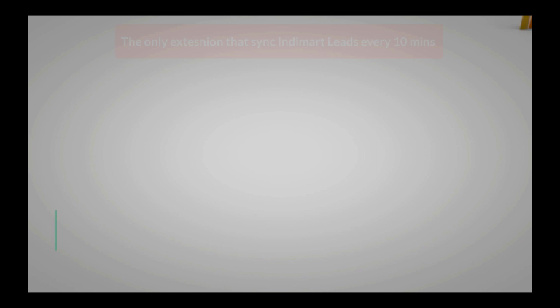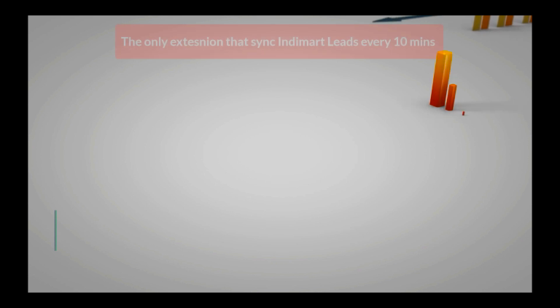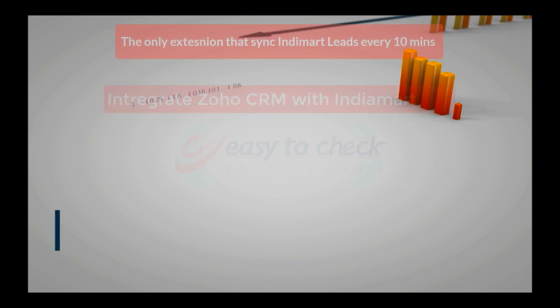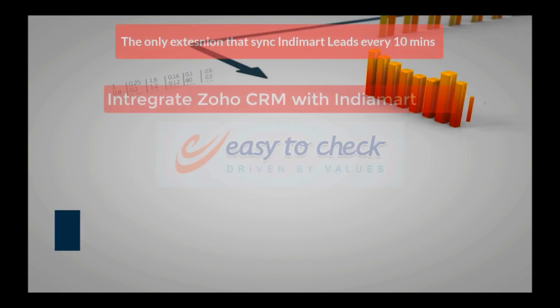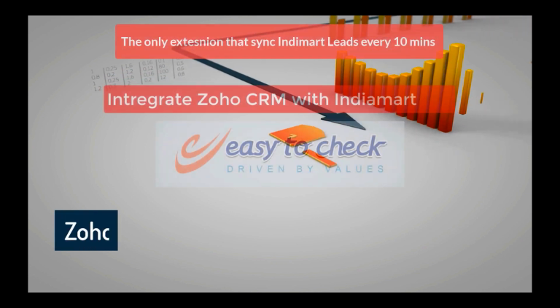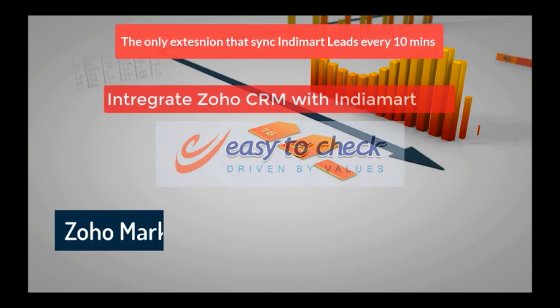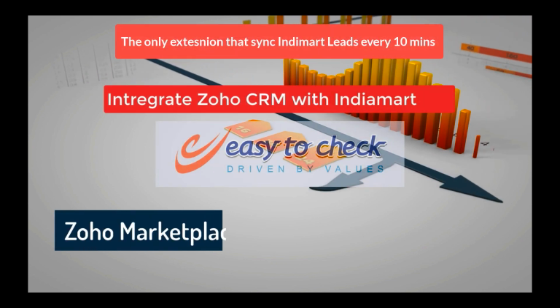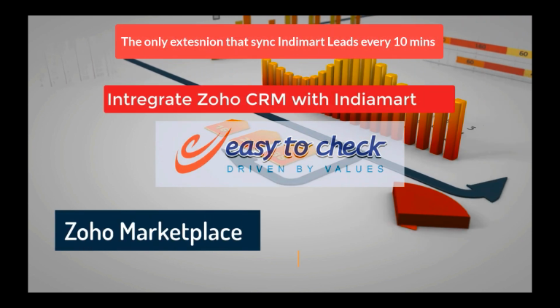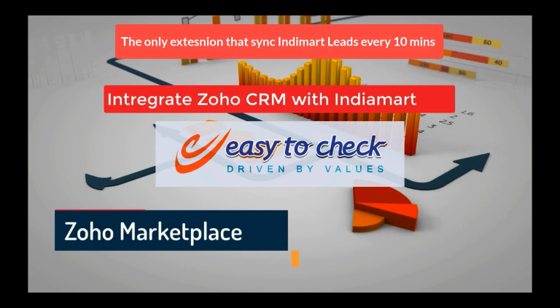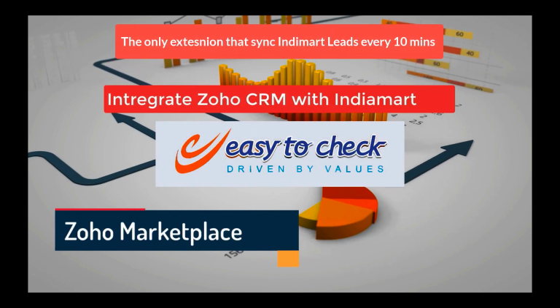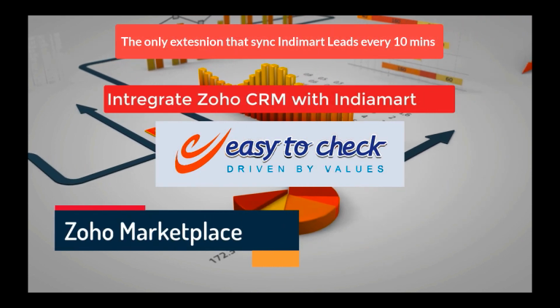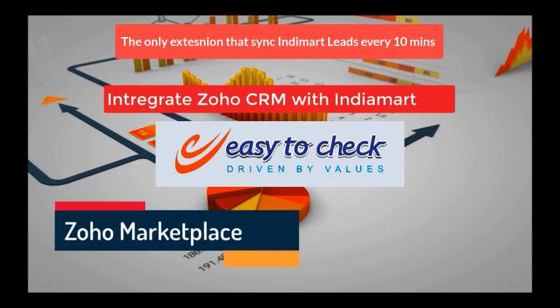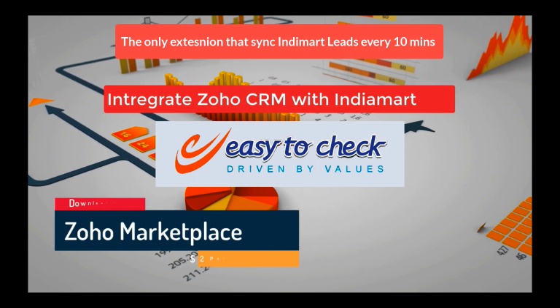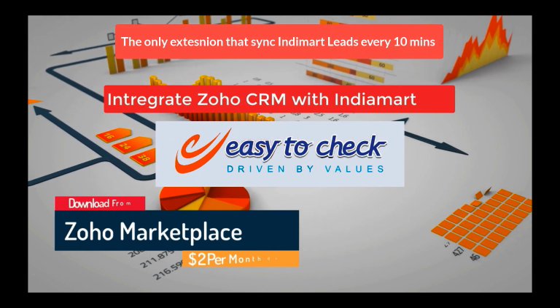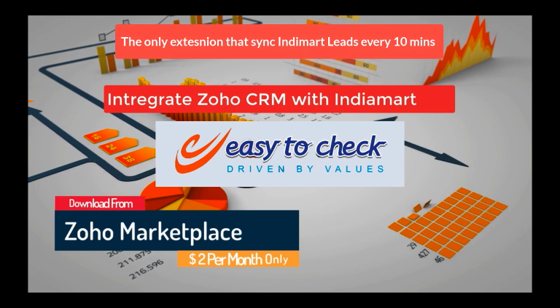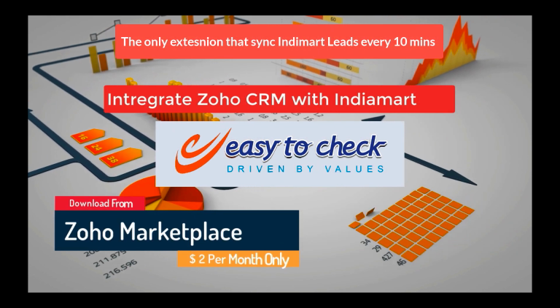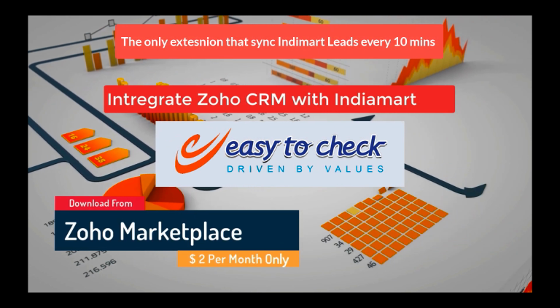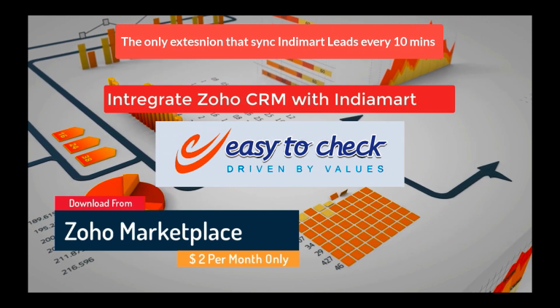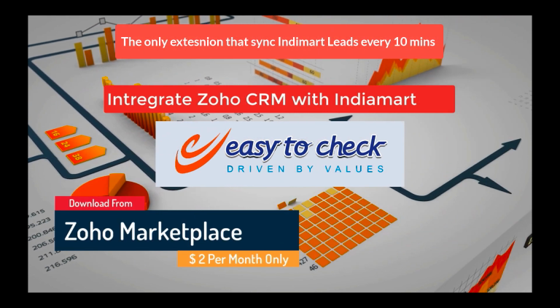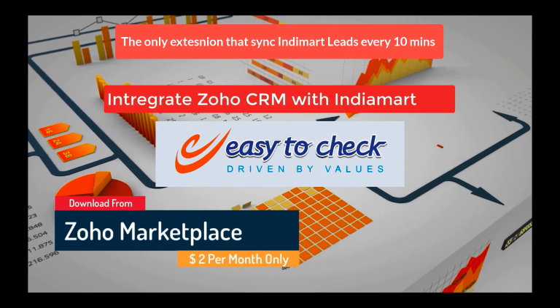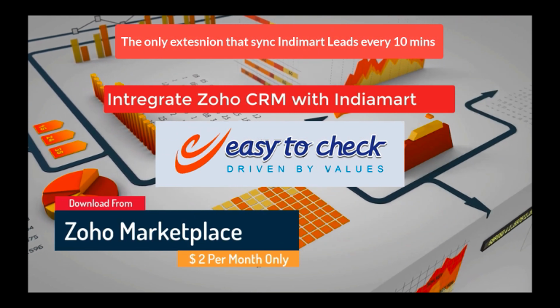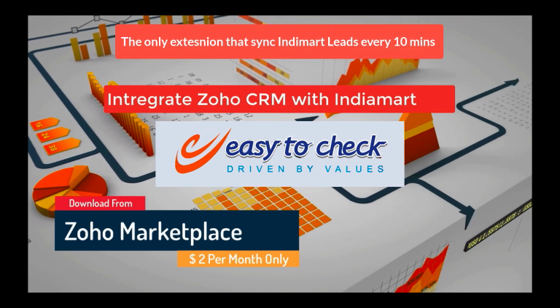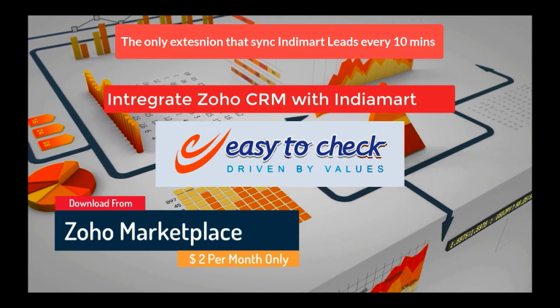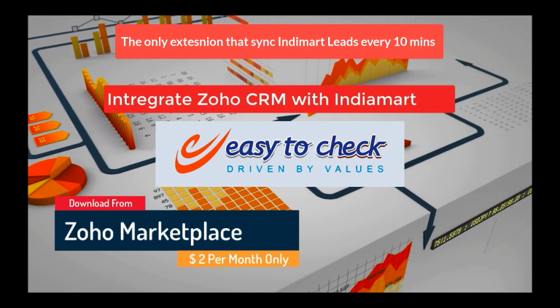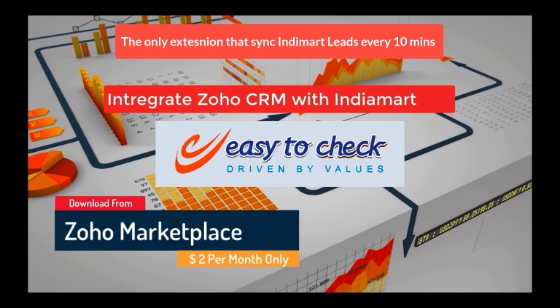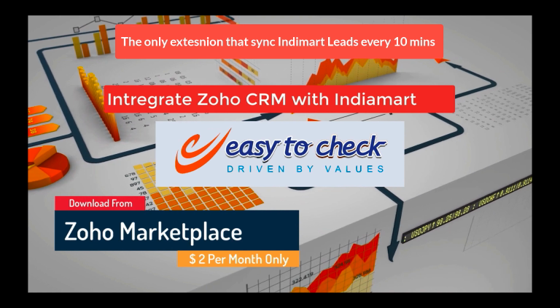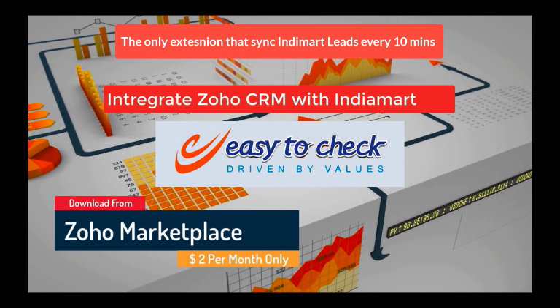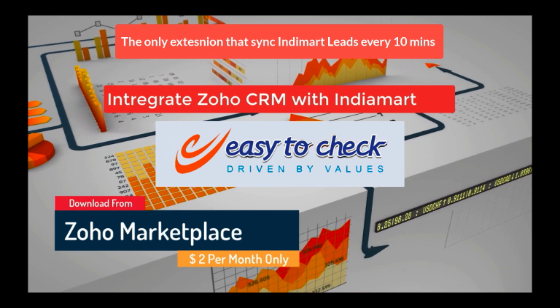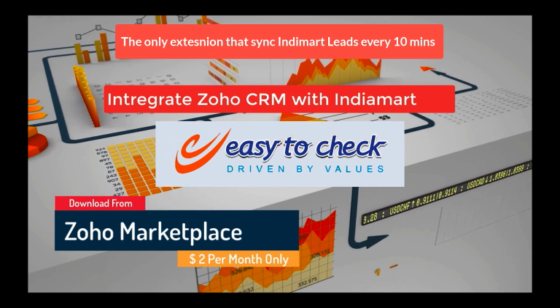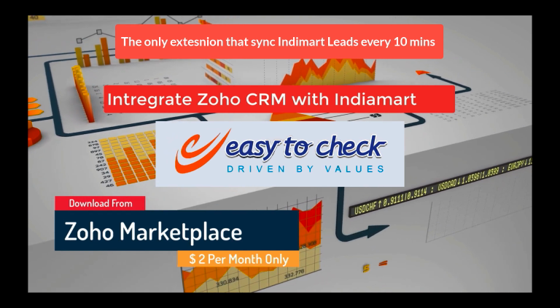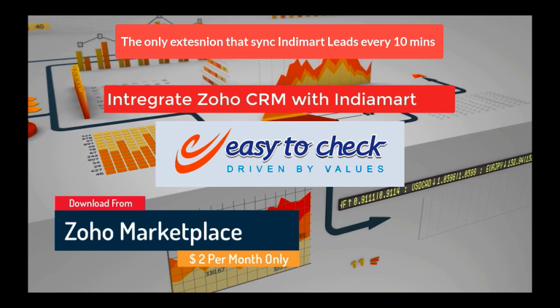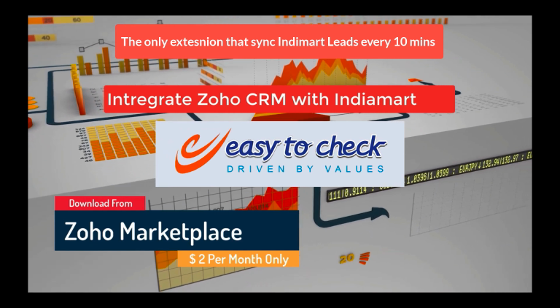Welcome to Indiamart Working Demo, the only extension in the marketplace that syncs data from Indiamart every 10 minutes.